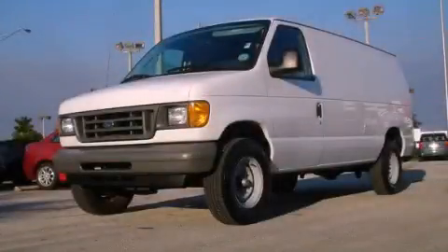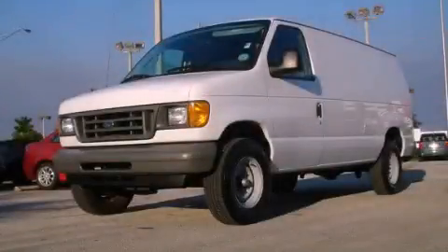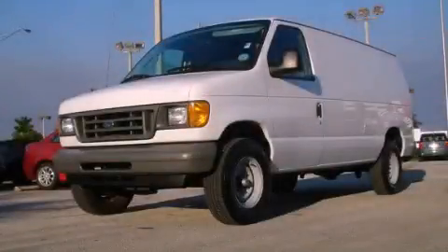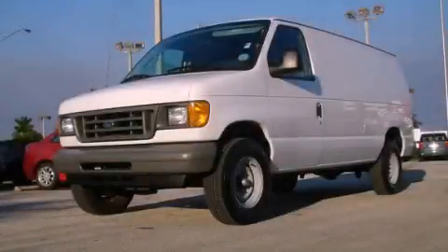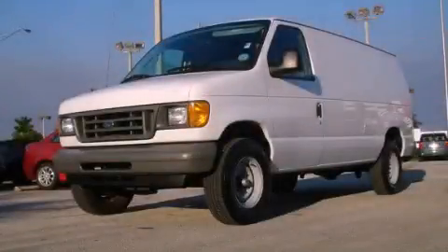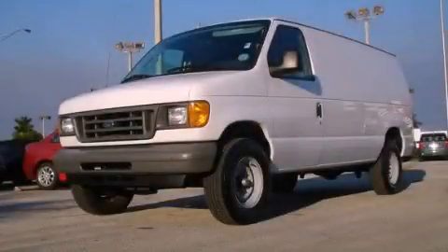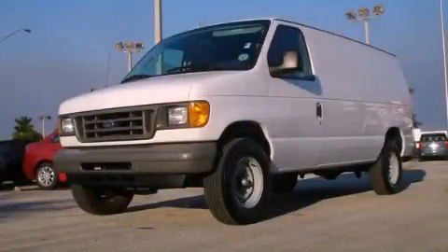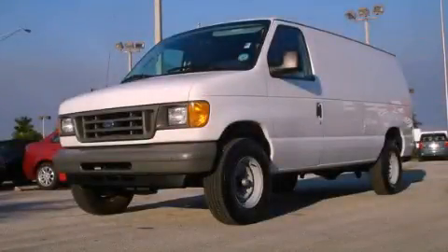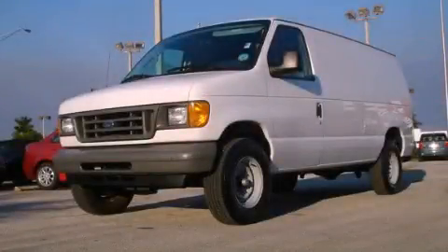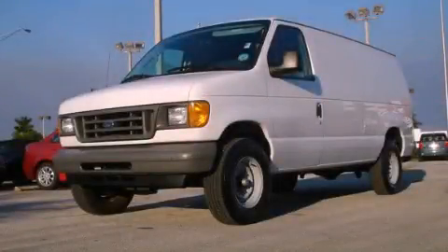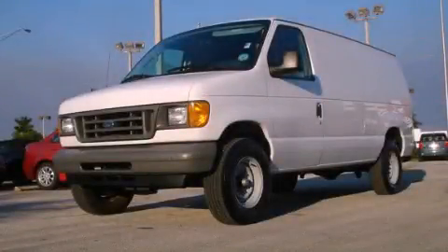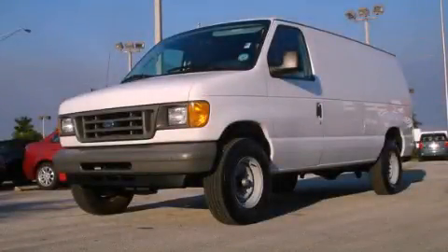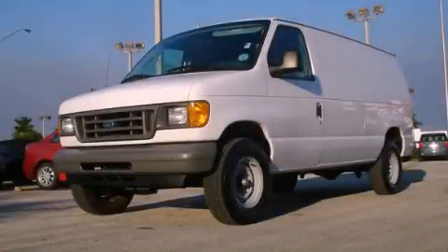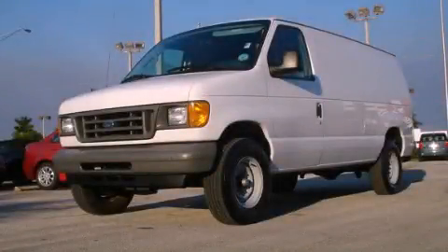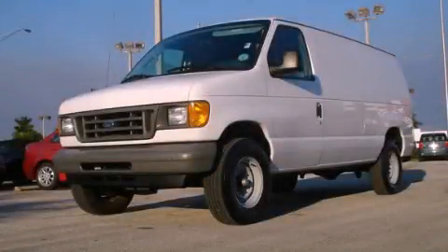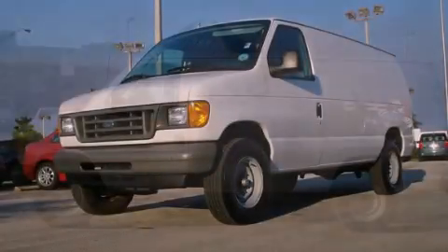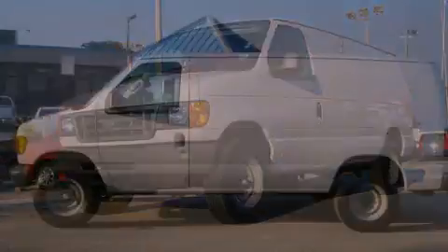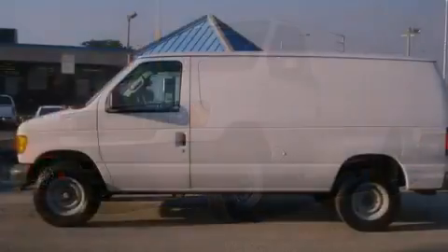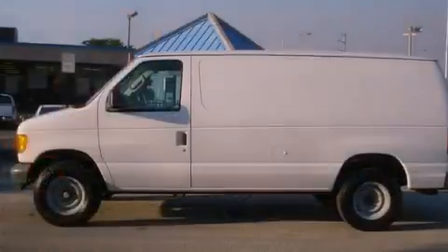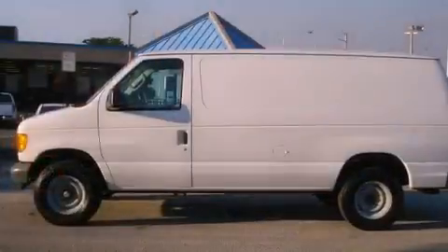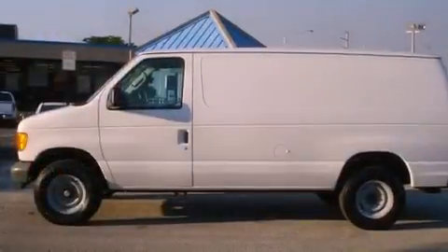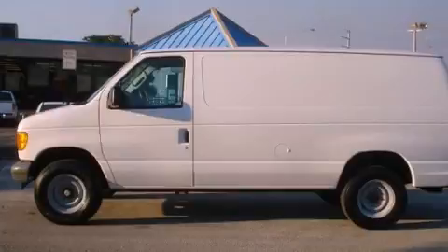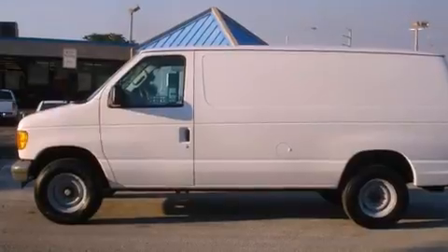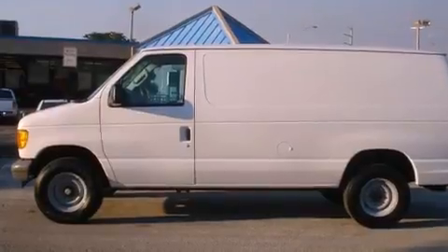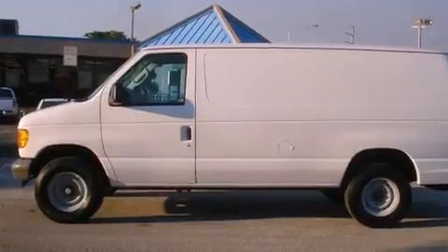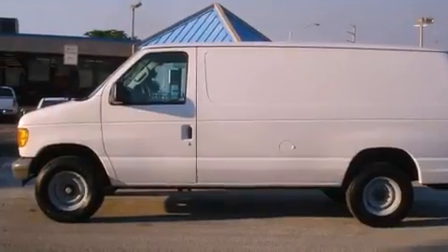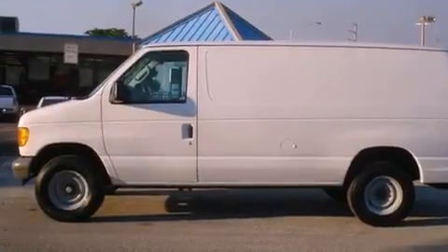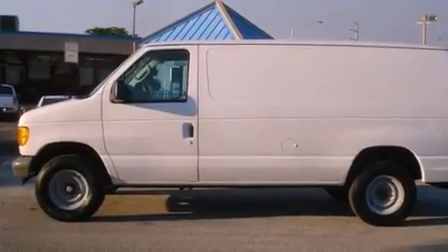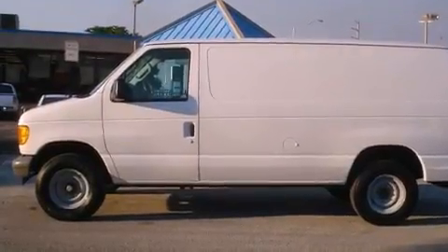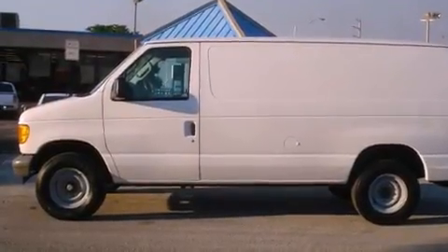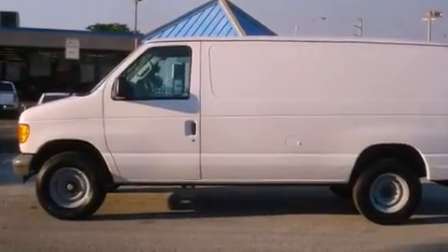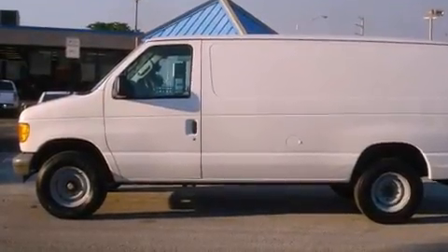This is a 2006 Ford Econoline. It has a 10-cylinder engine and an automatic transmission.